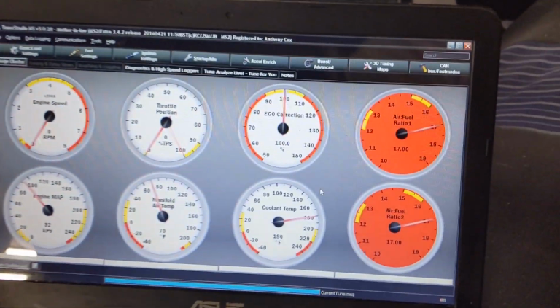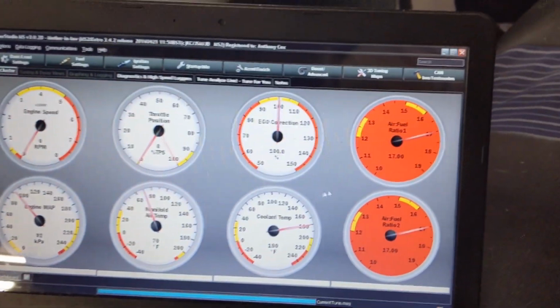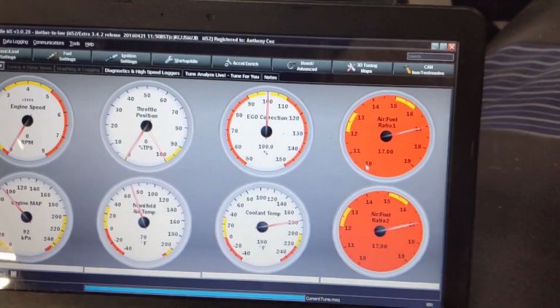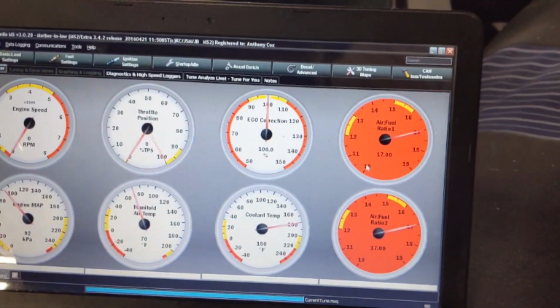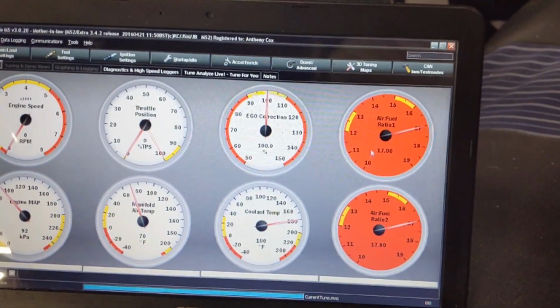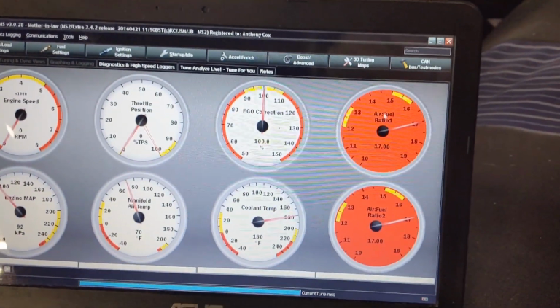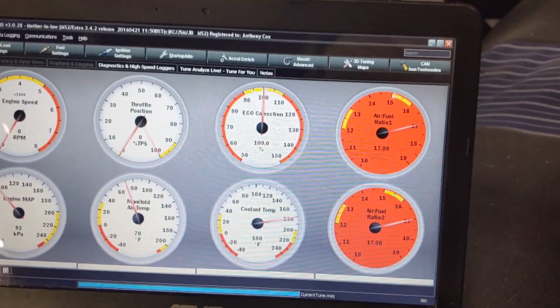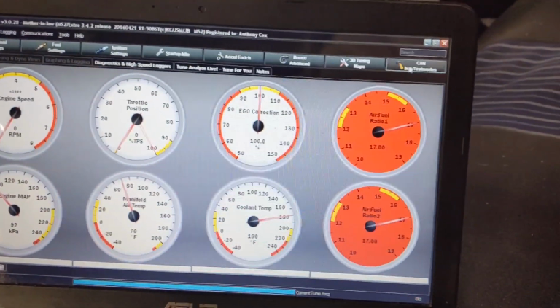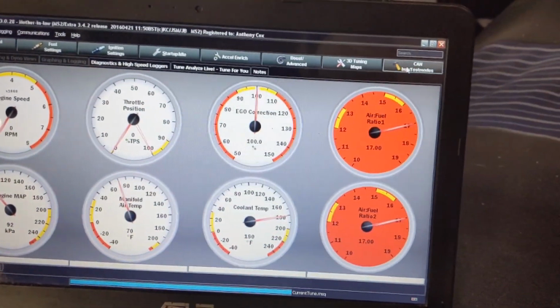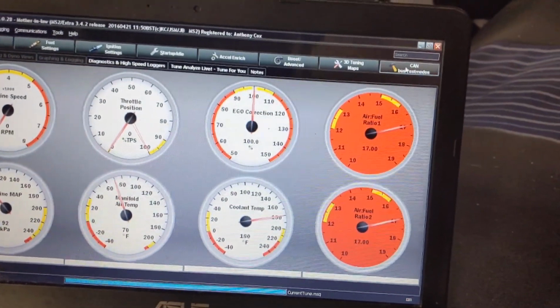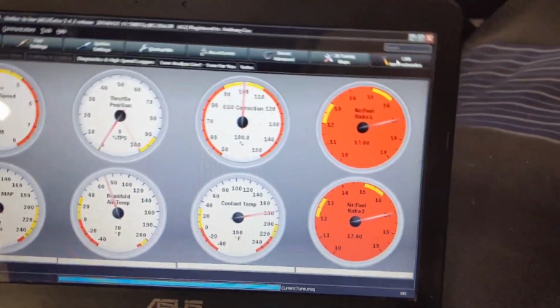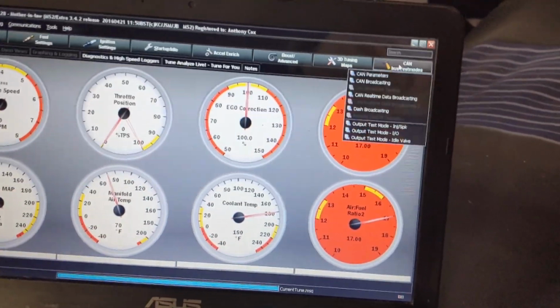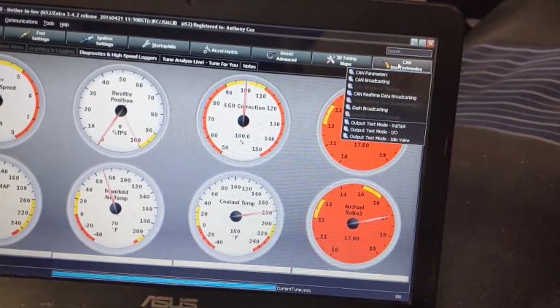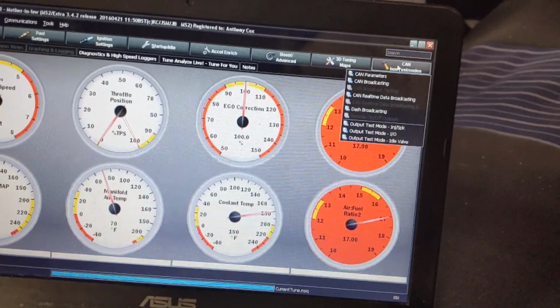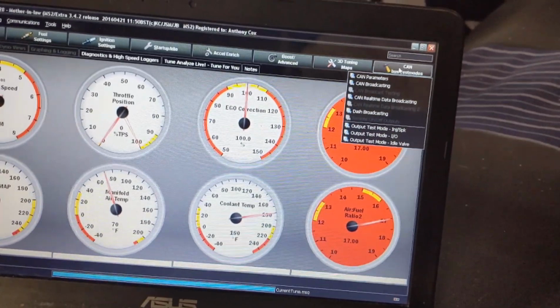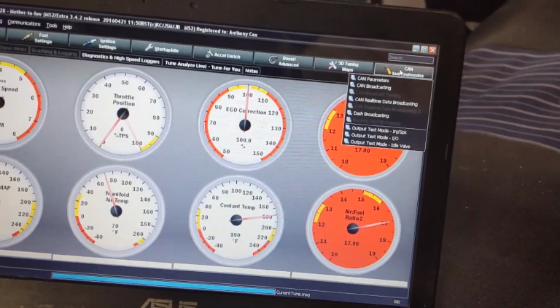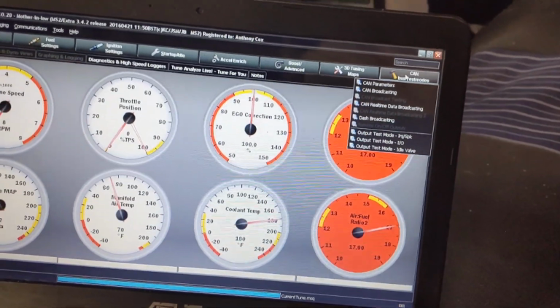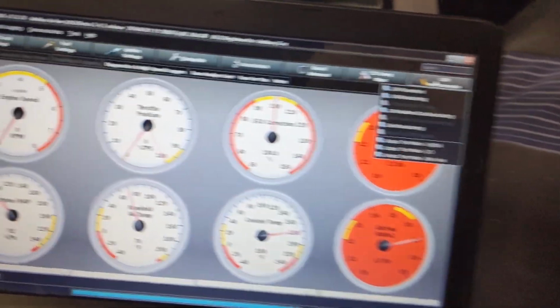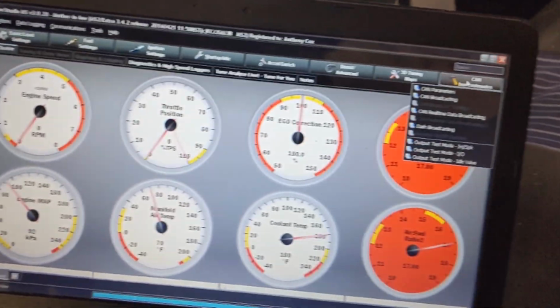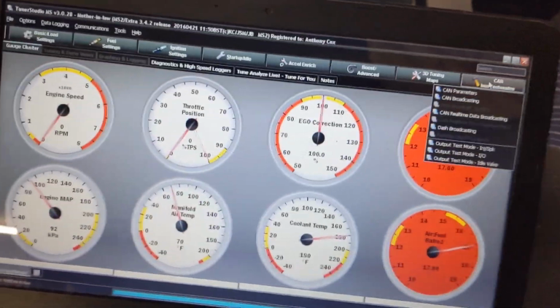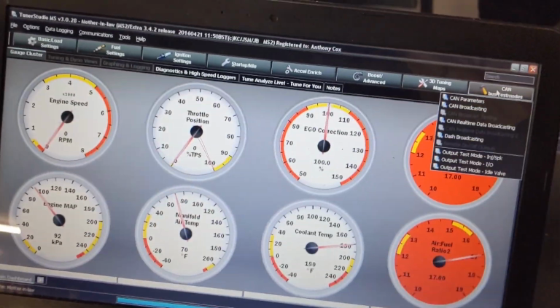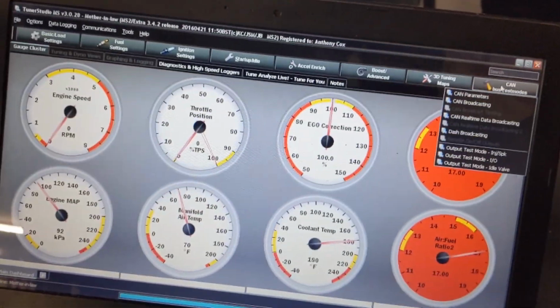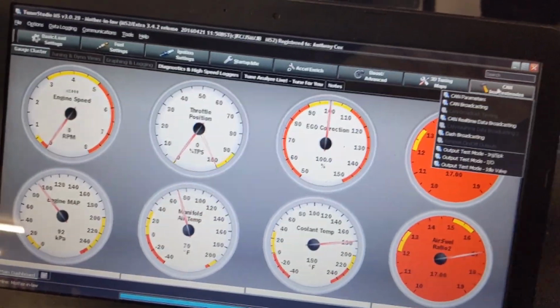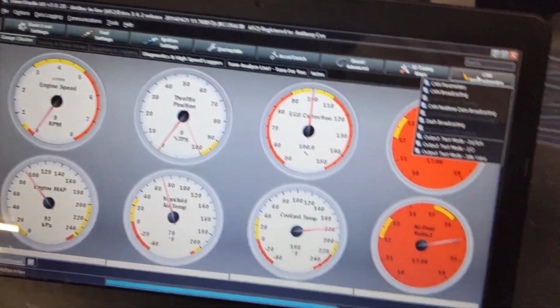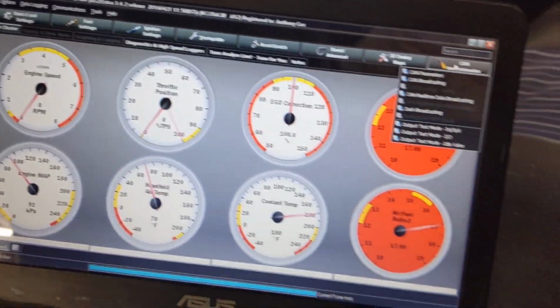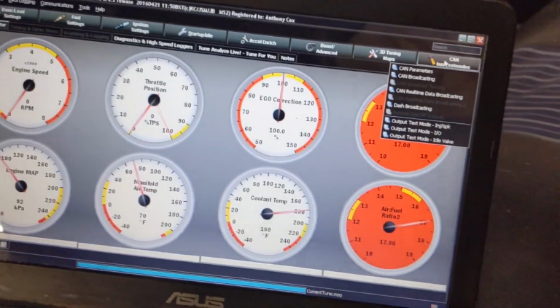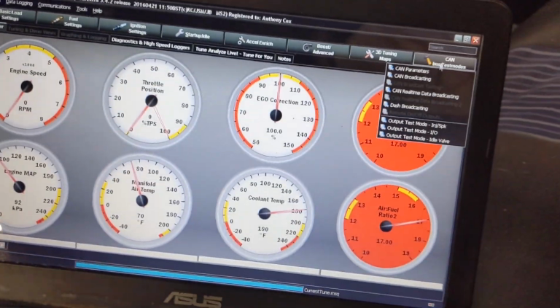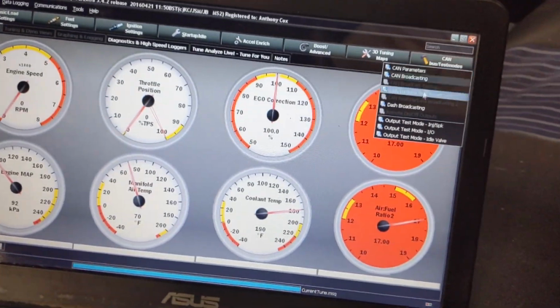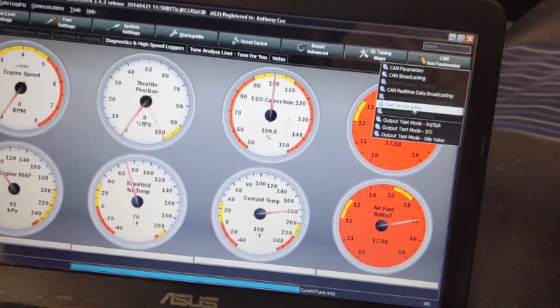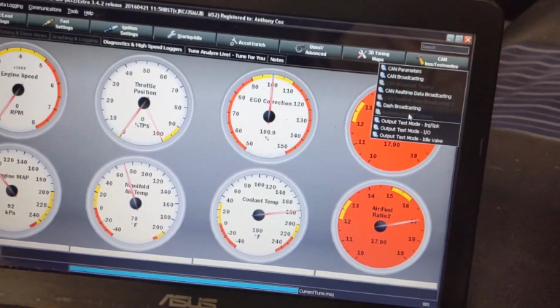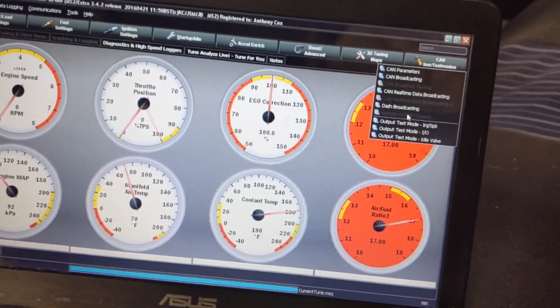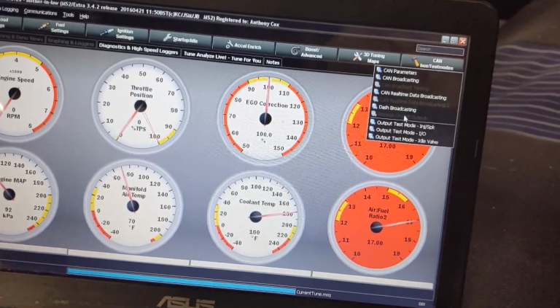Come up here to test mode — you can see the gauges move there, with the IAC buzzing in the background.